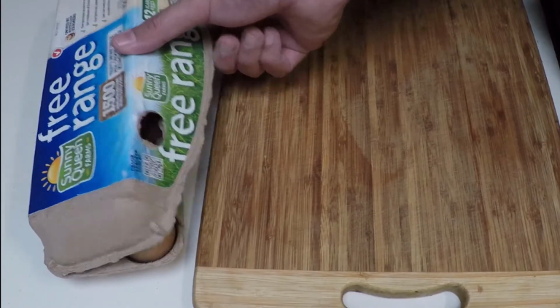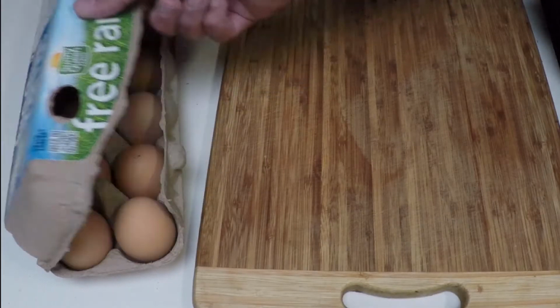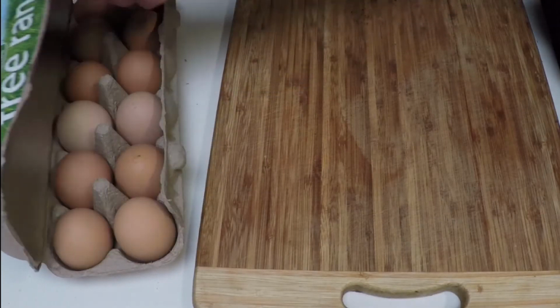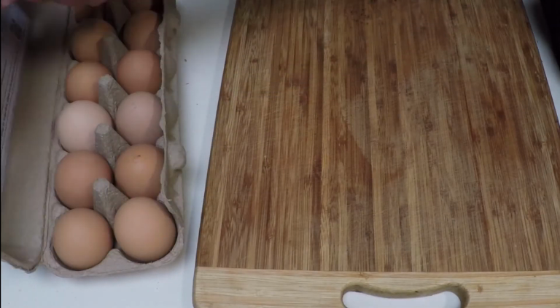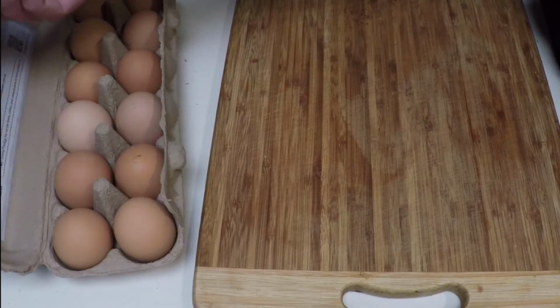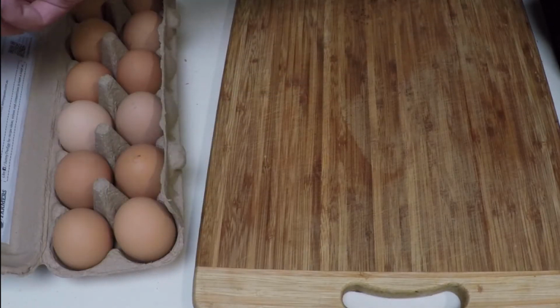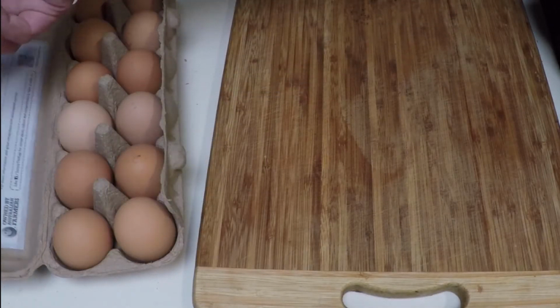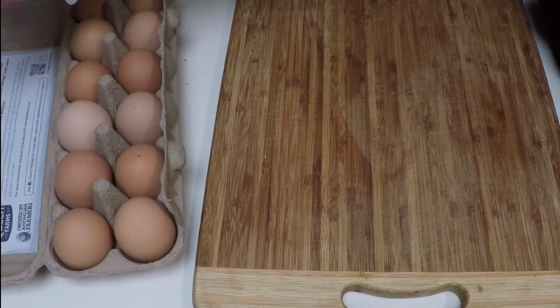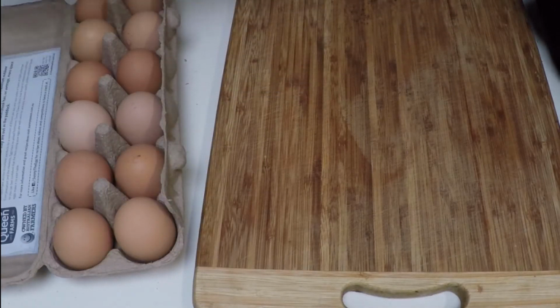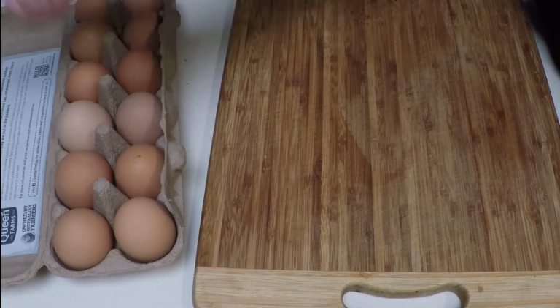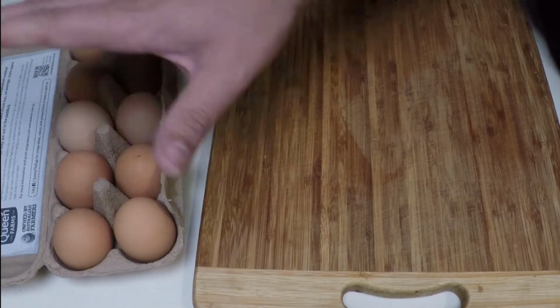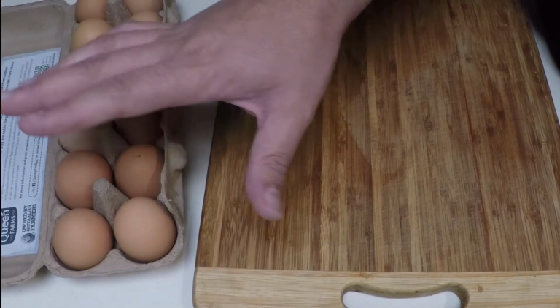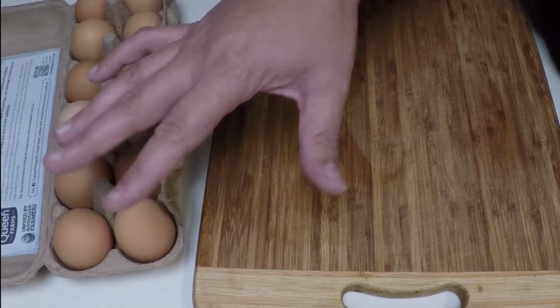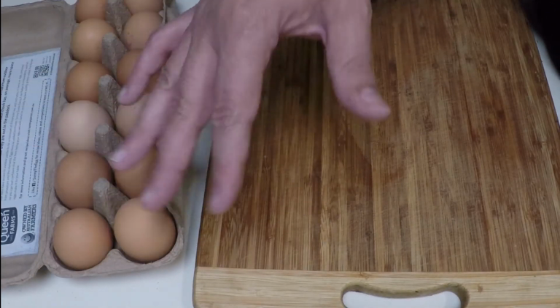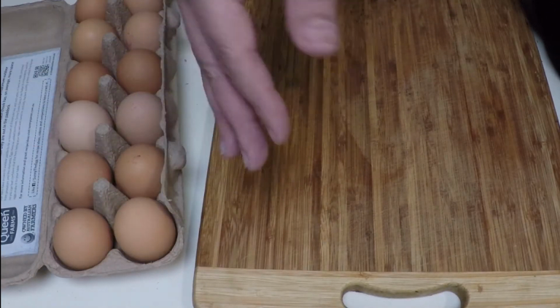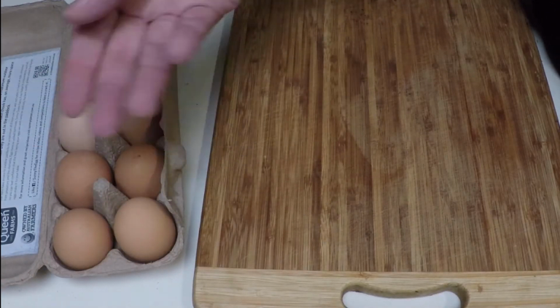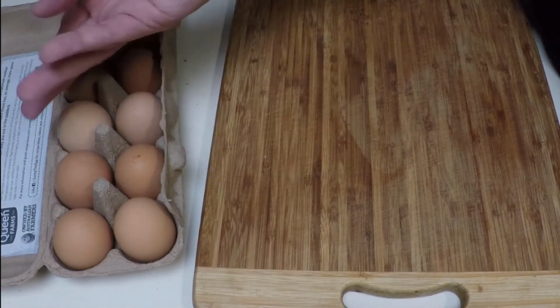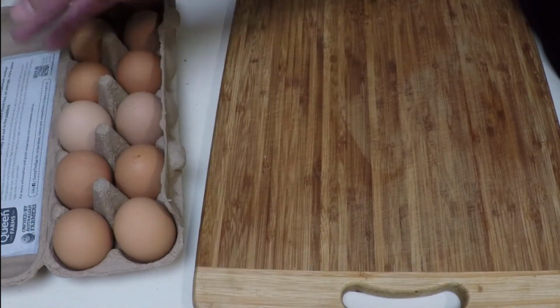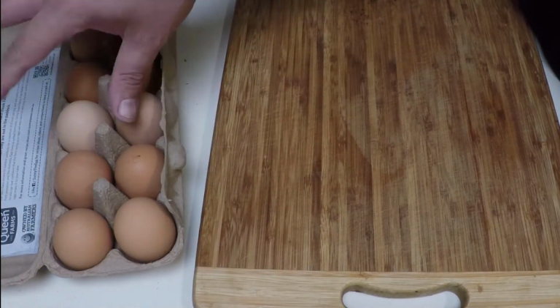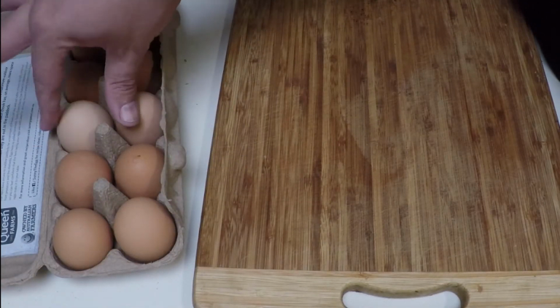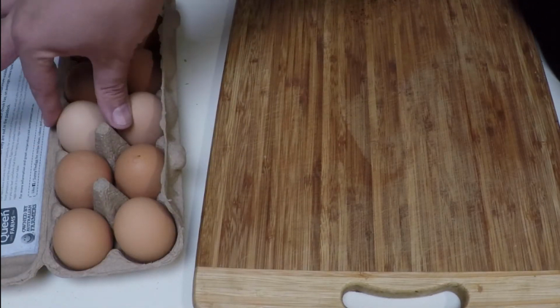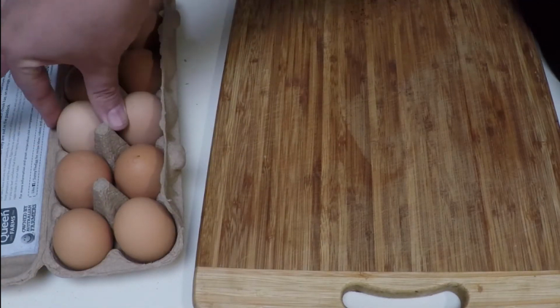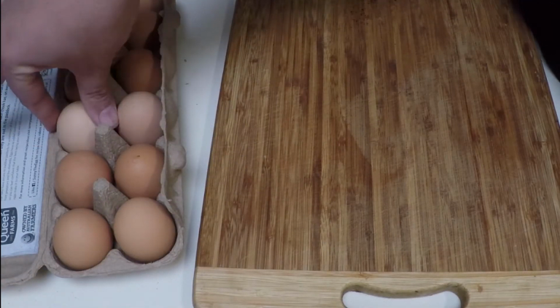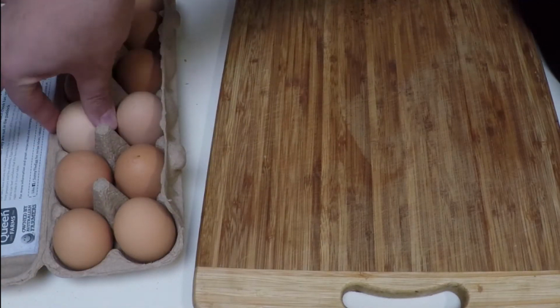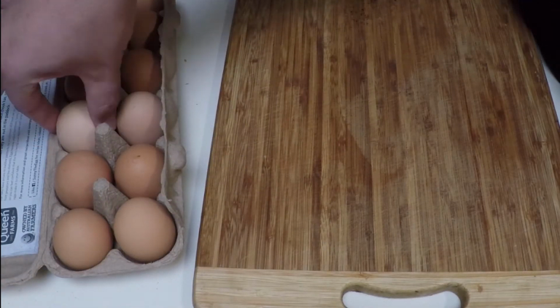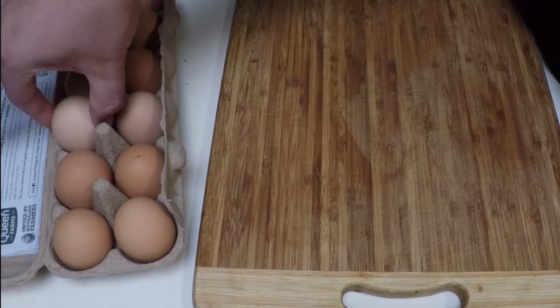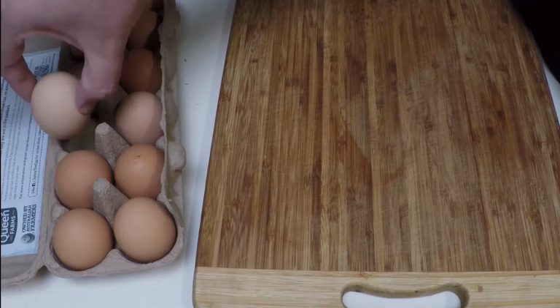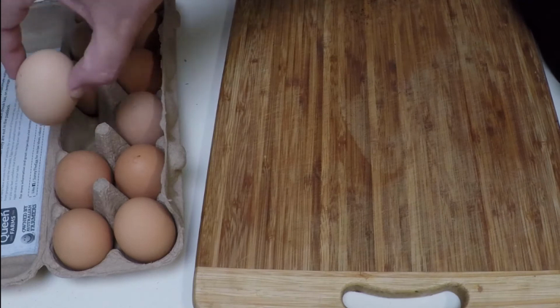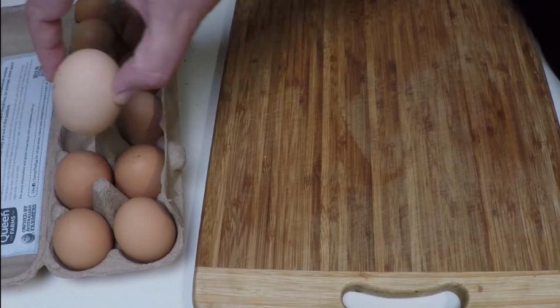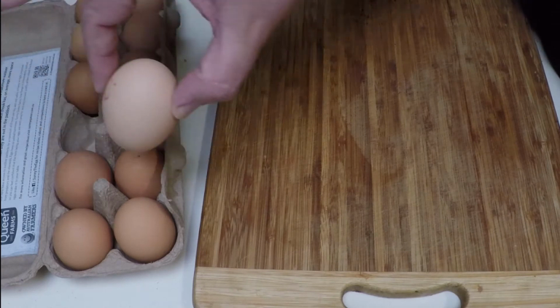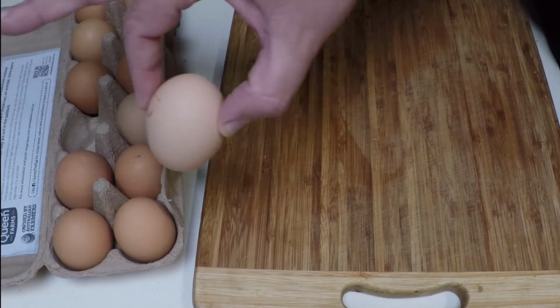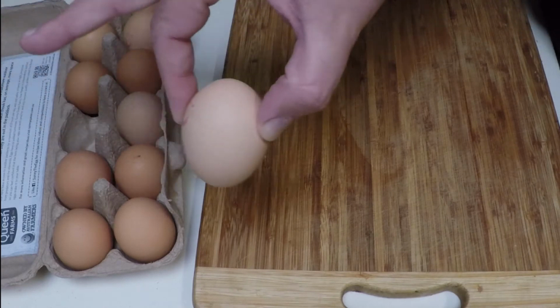Gently open the egg carton and select your golden egg. Oh yeah, that looks like a good one.